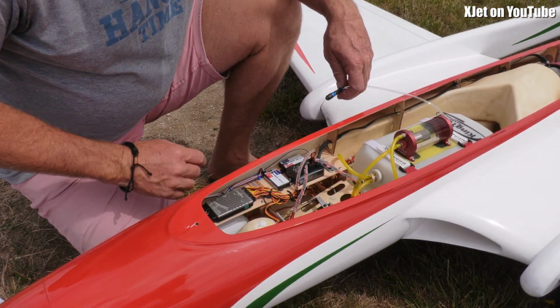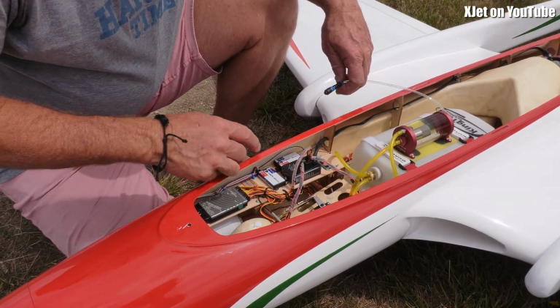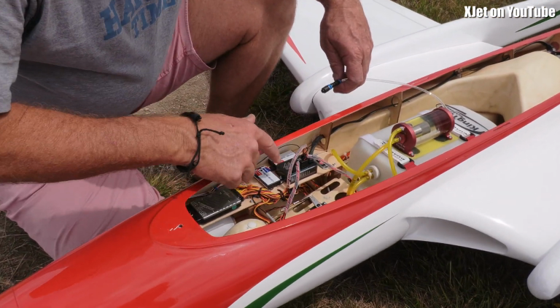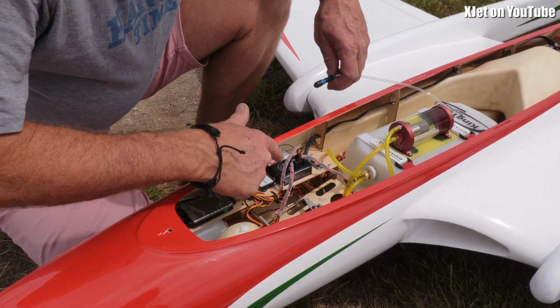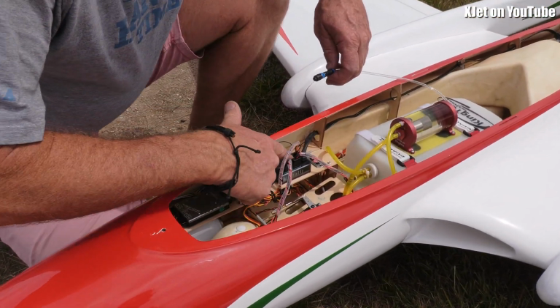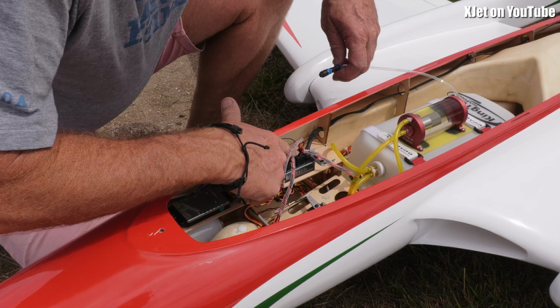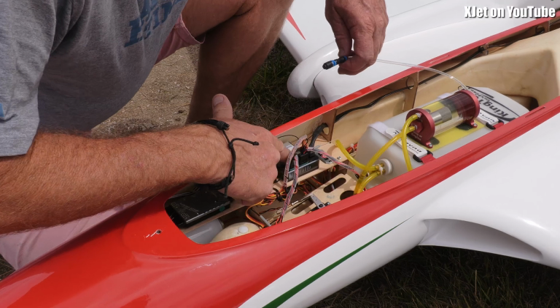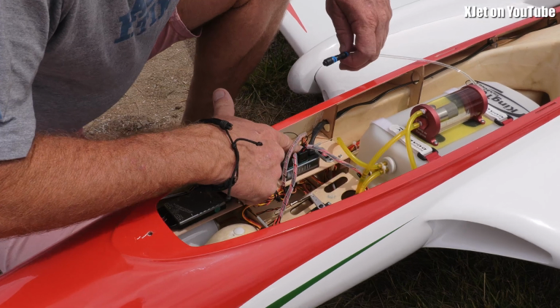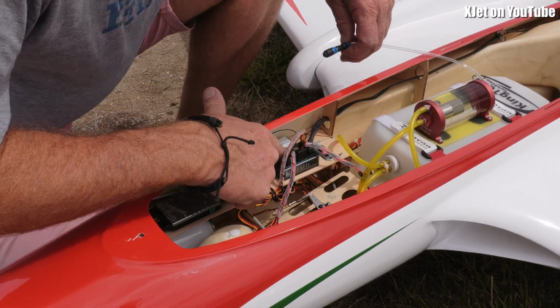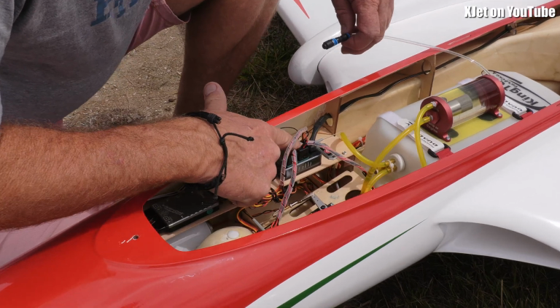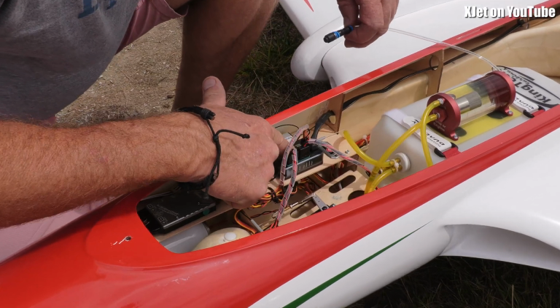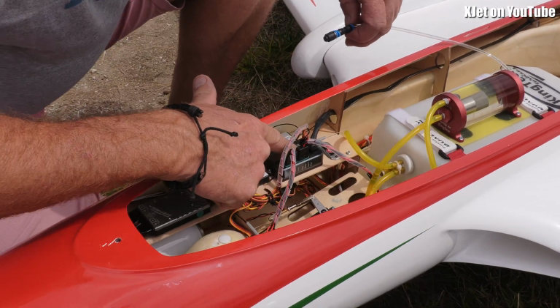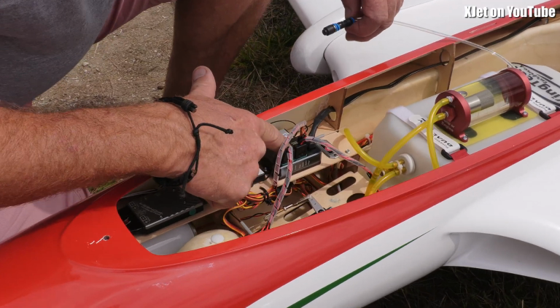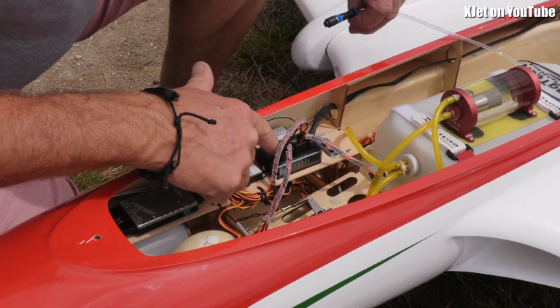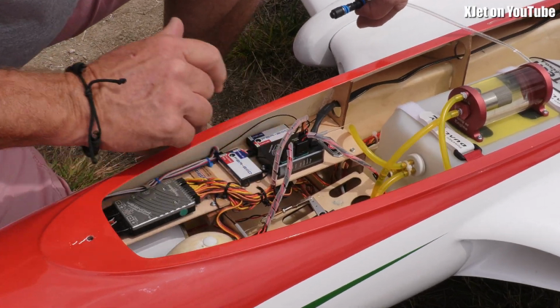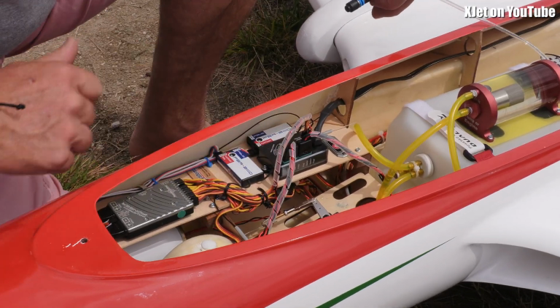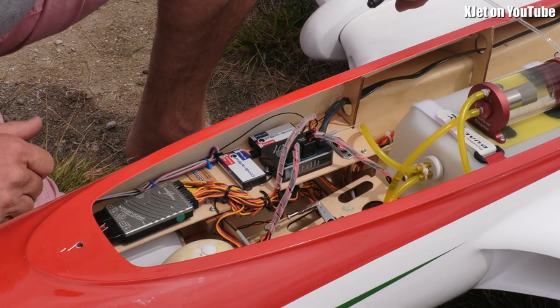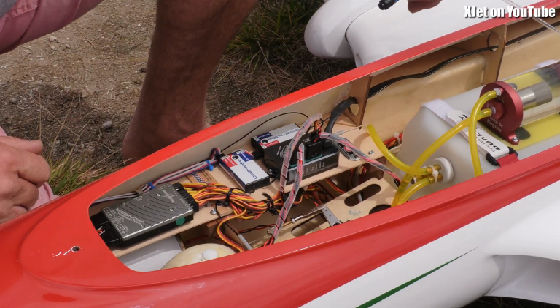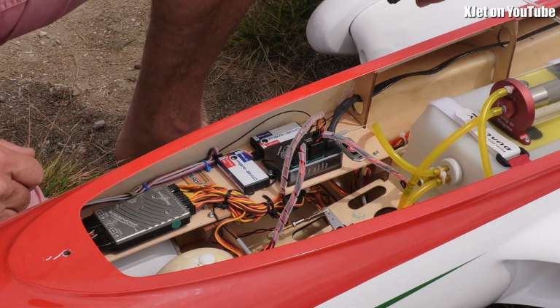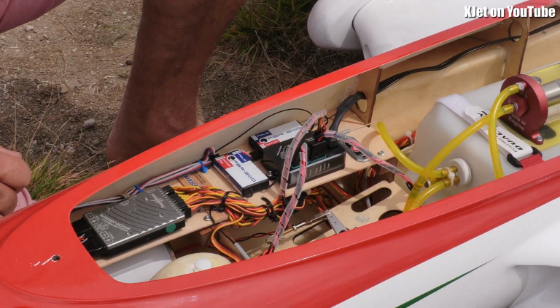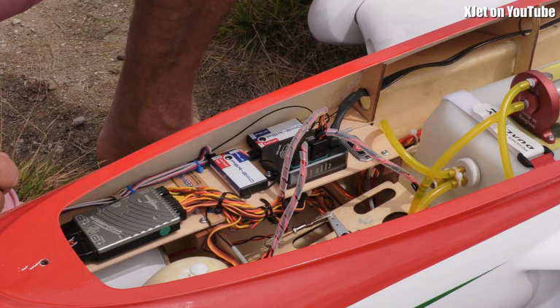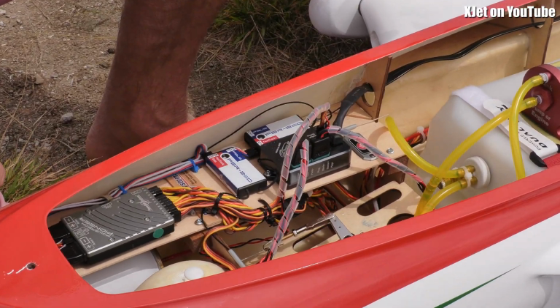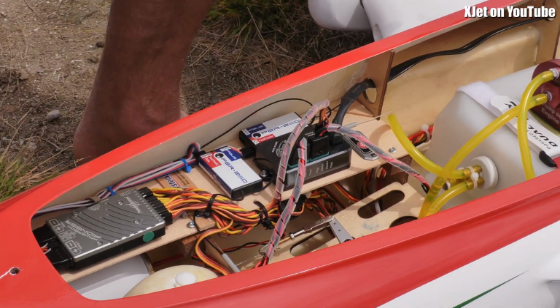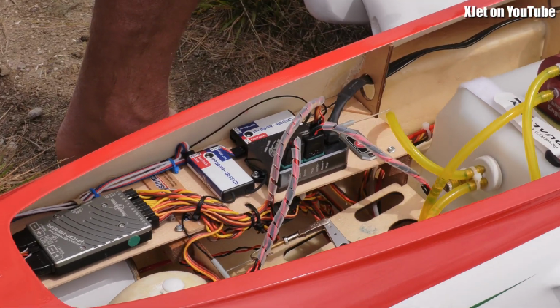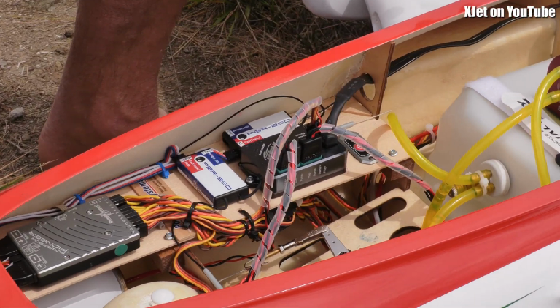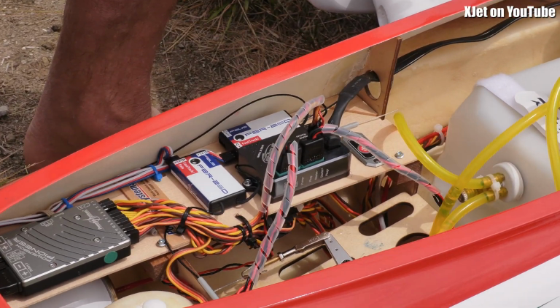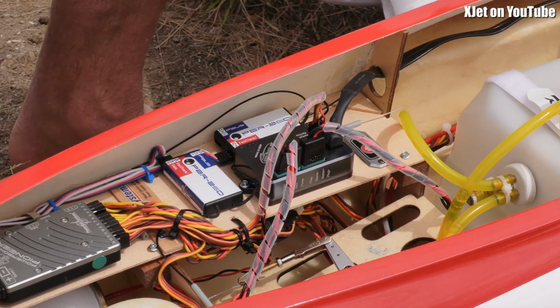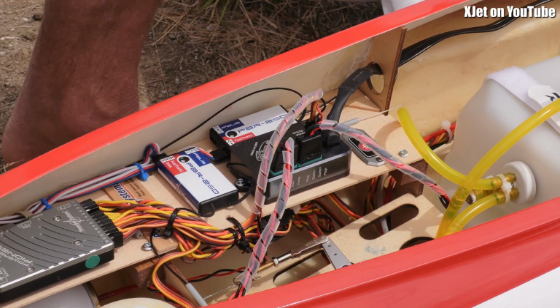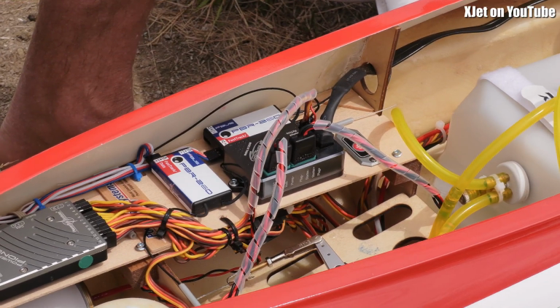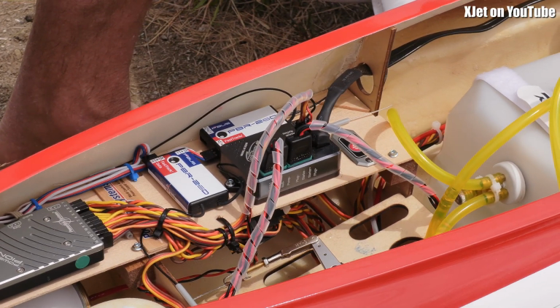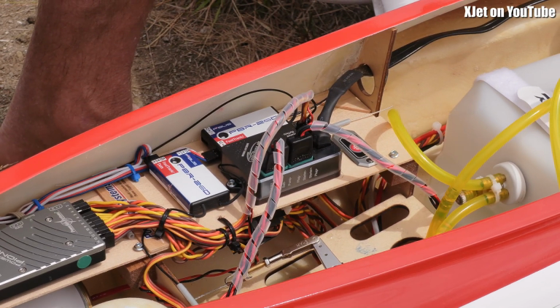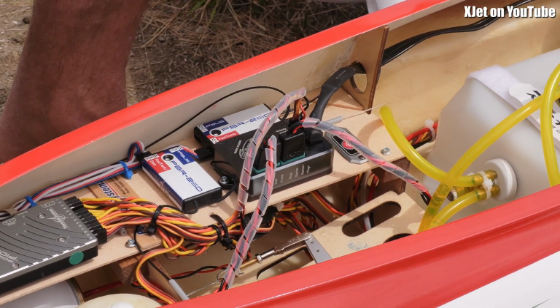And this little smart box here is the thing that makes it all start and go and does whatever it does.